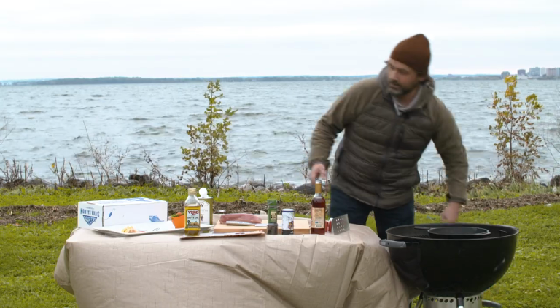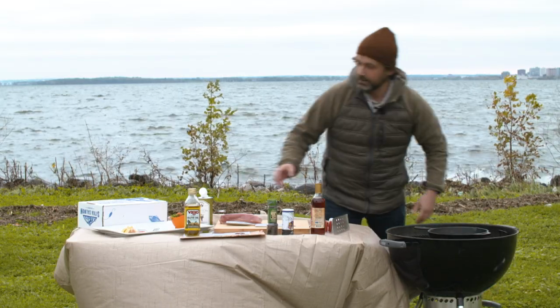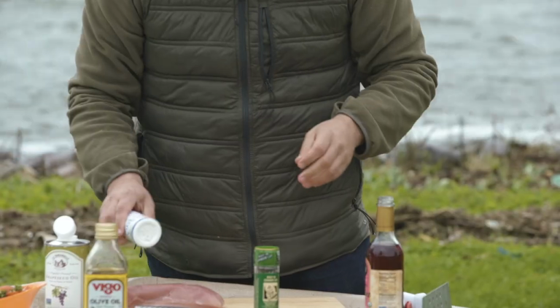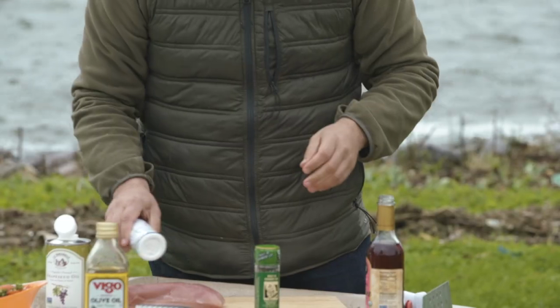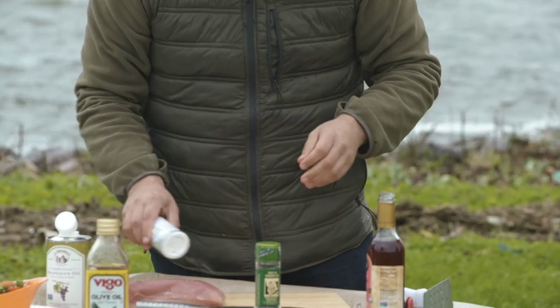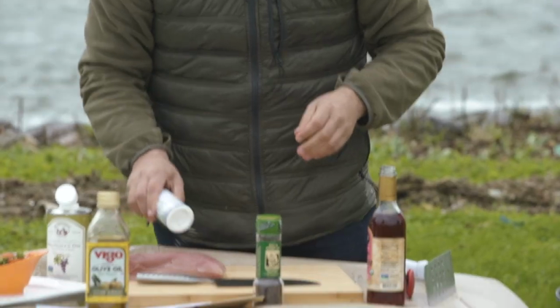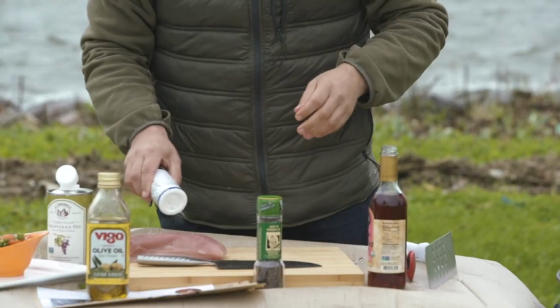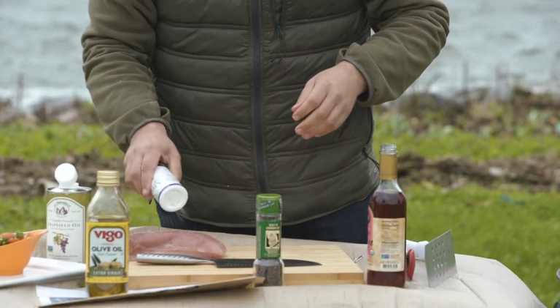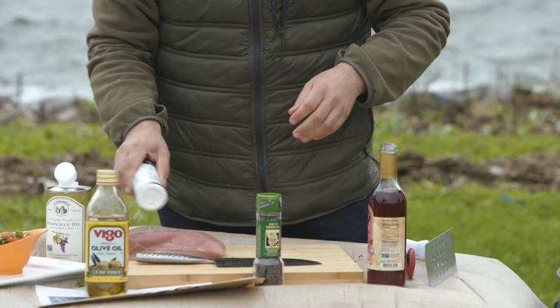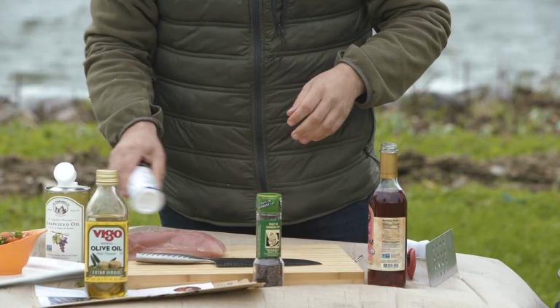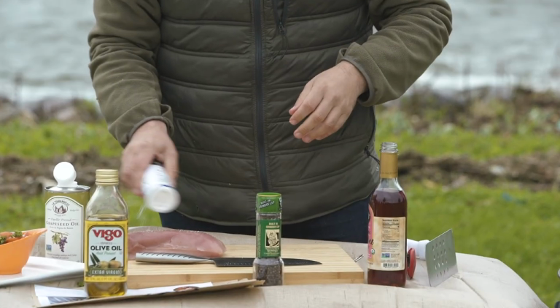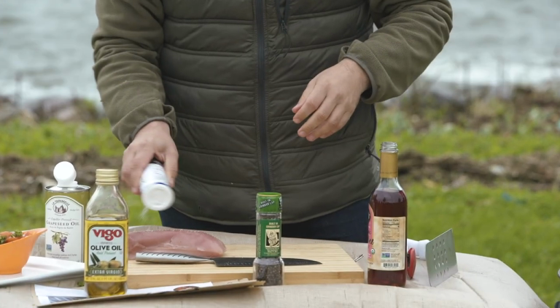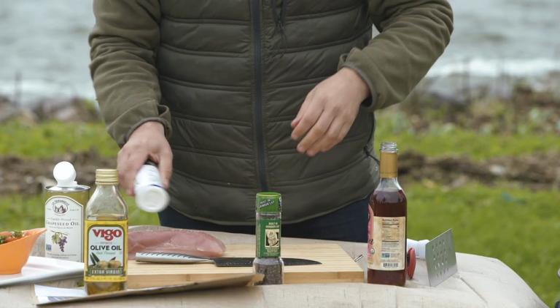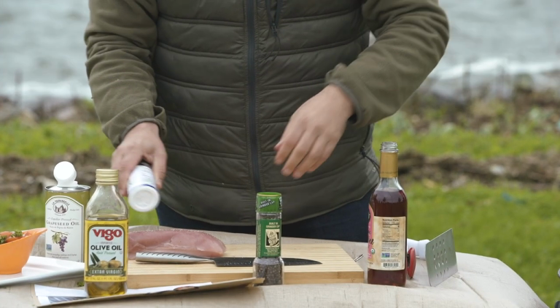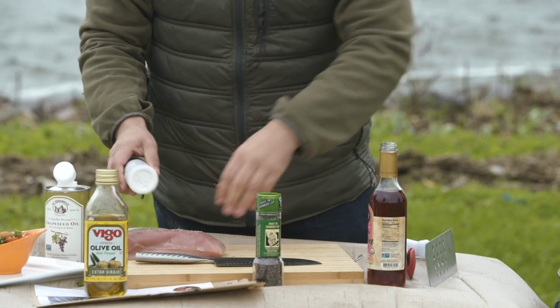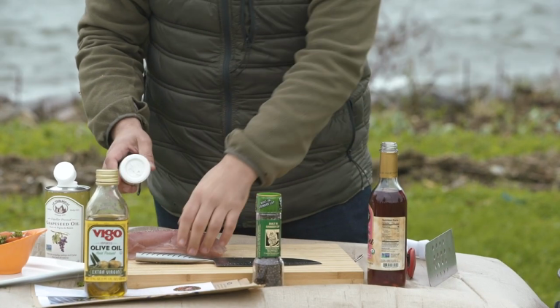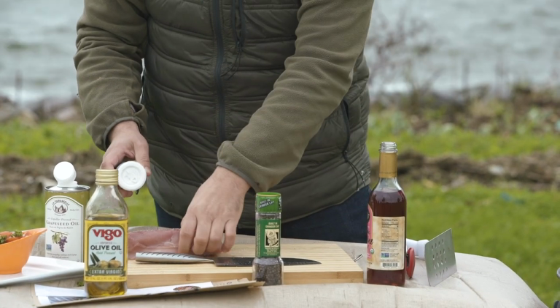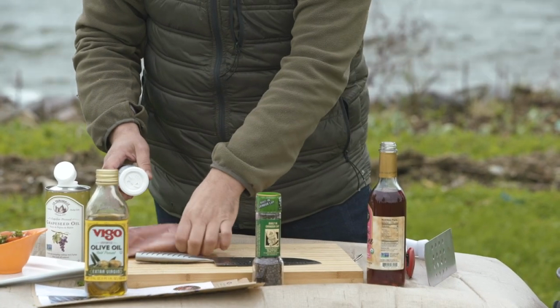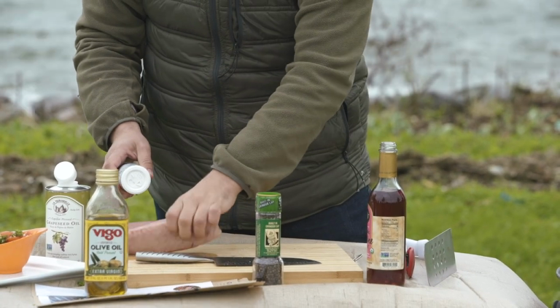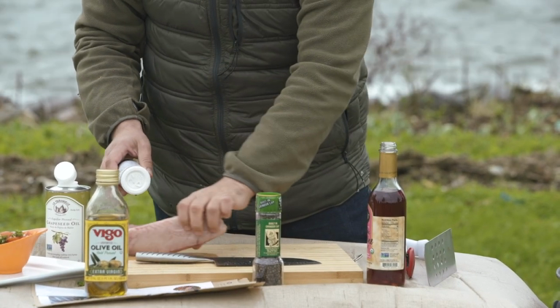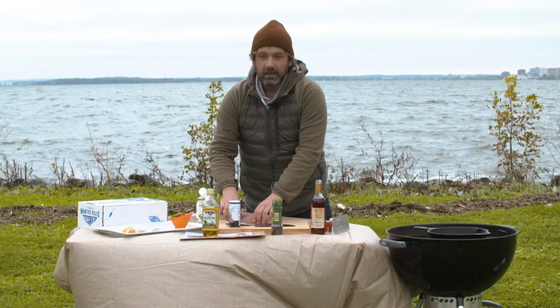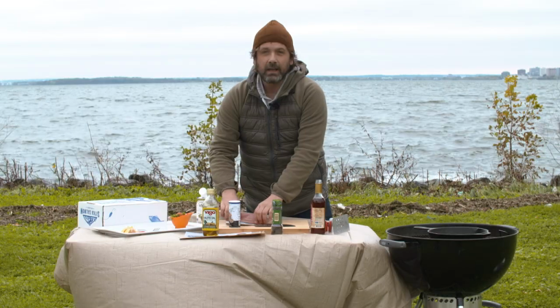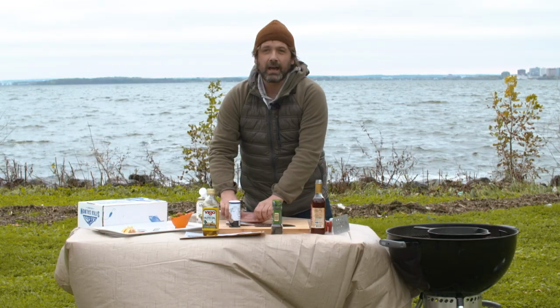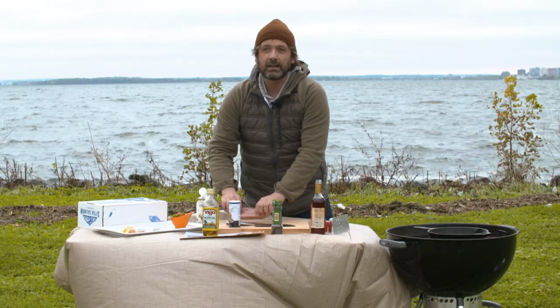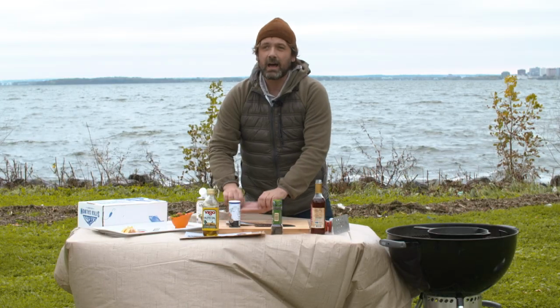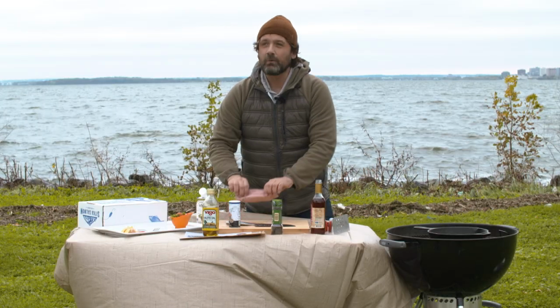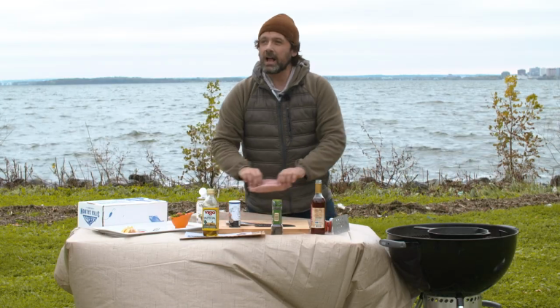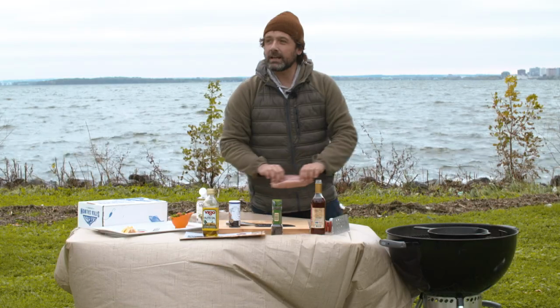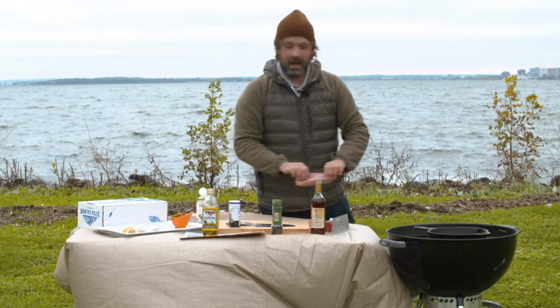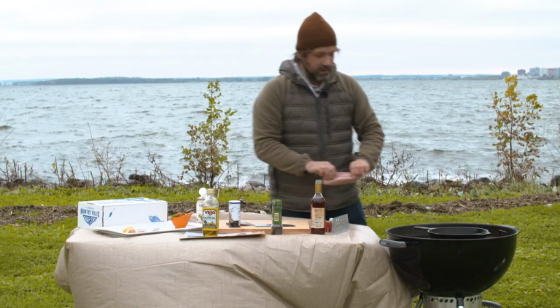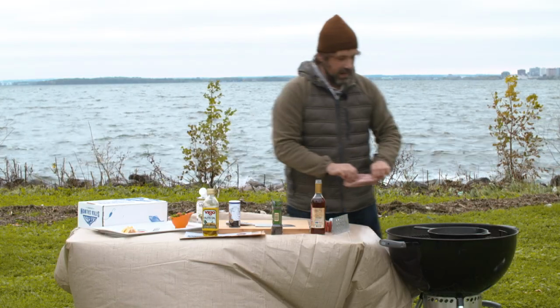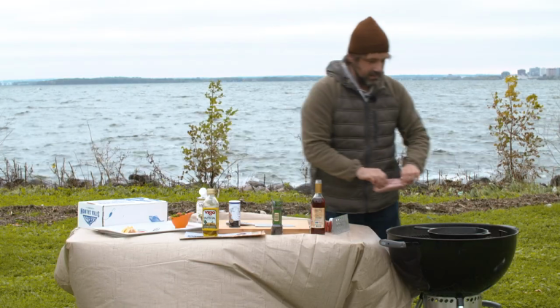Obviously salt and pepper on this too, really liberally. And a rockin' hot pan.